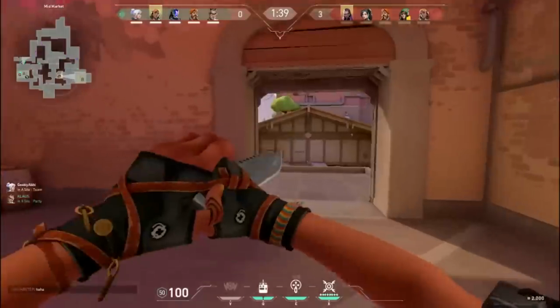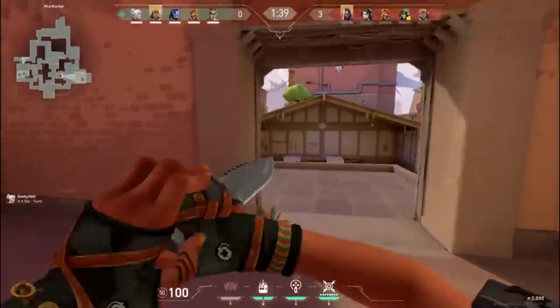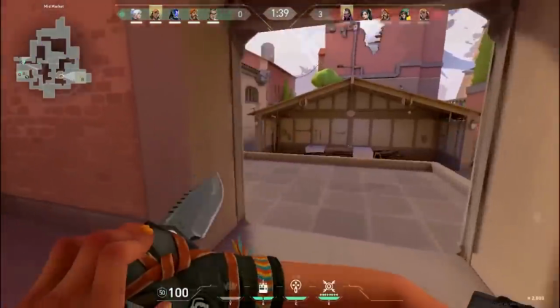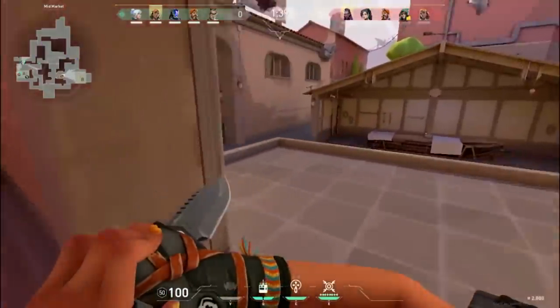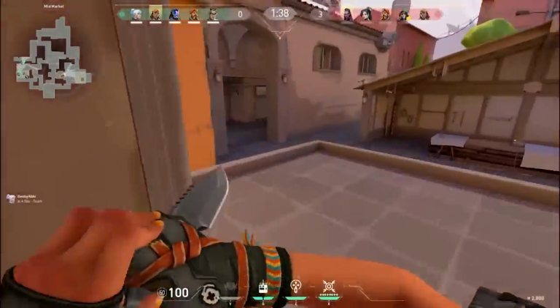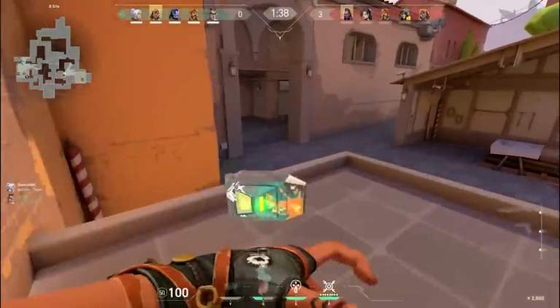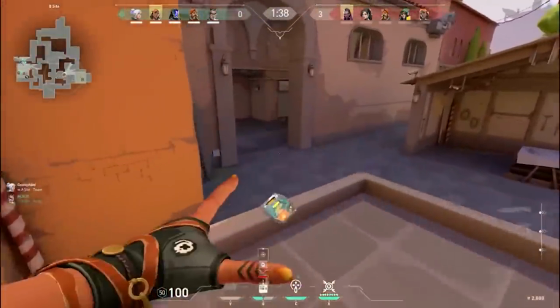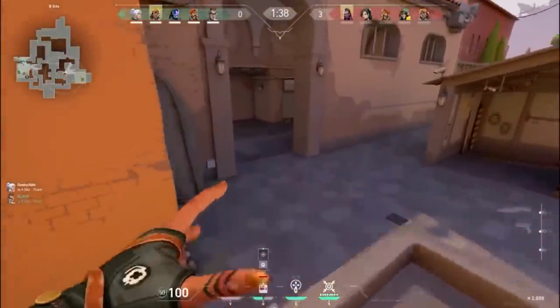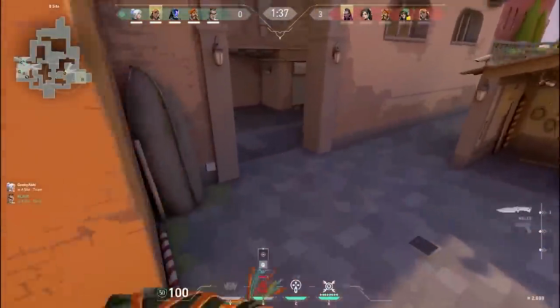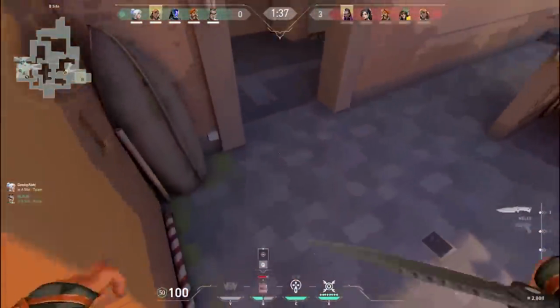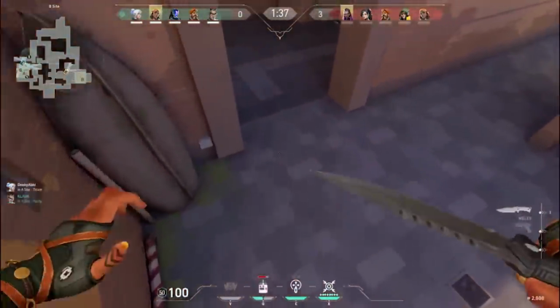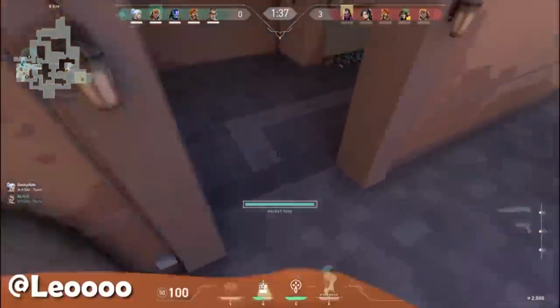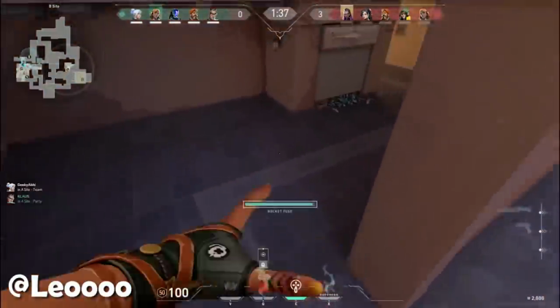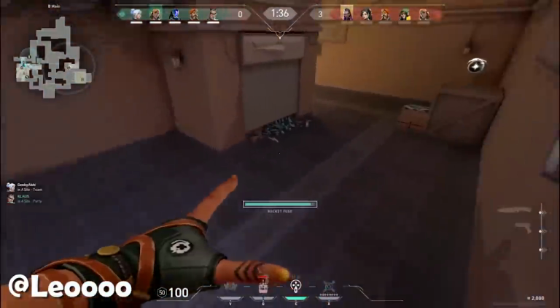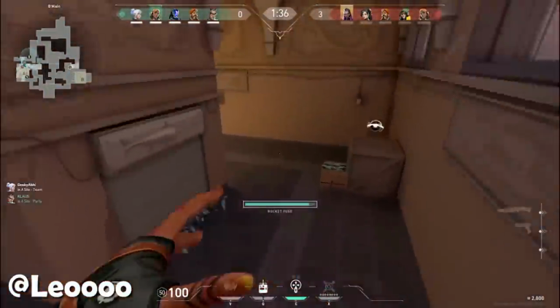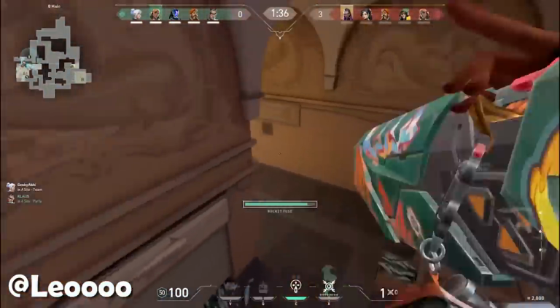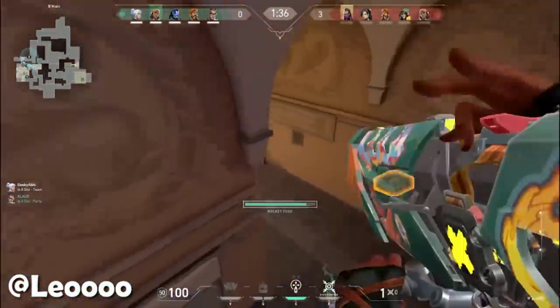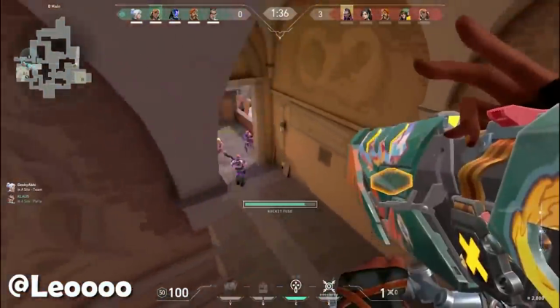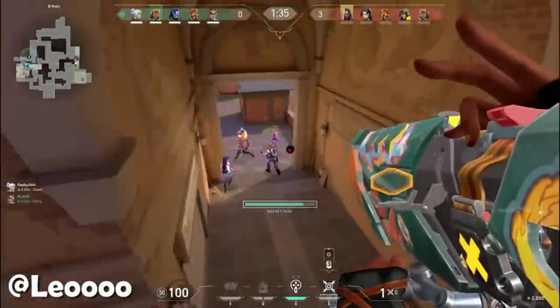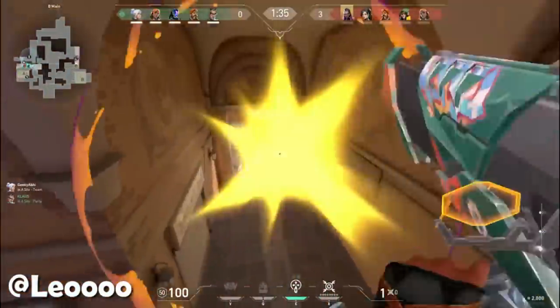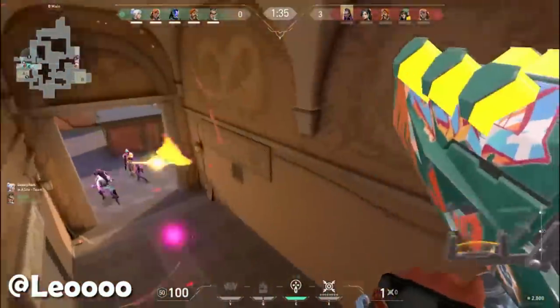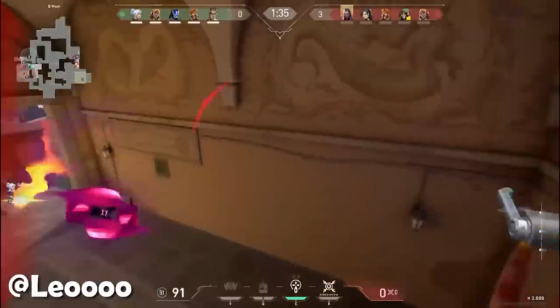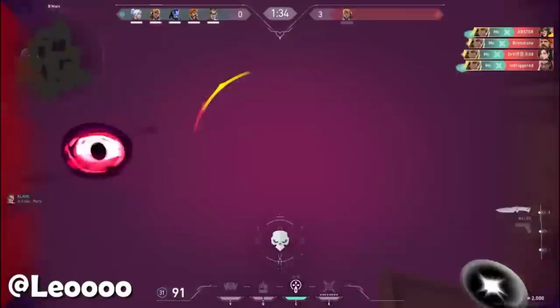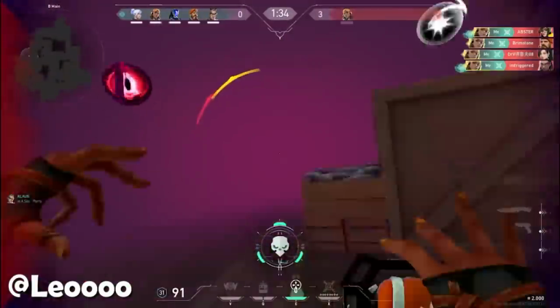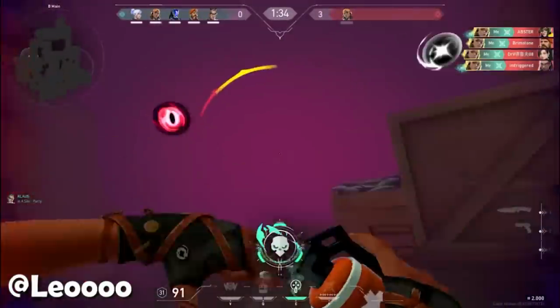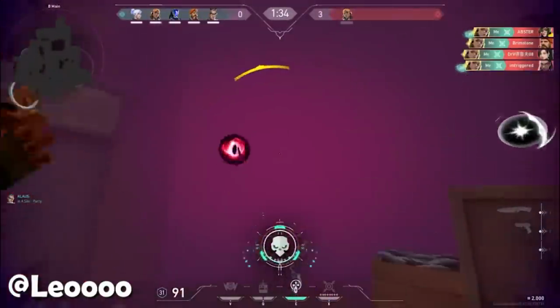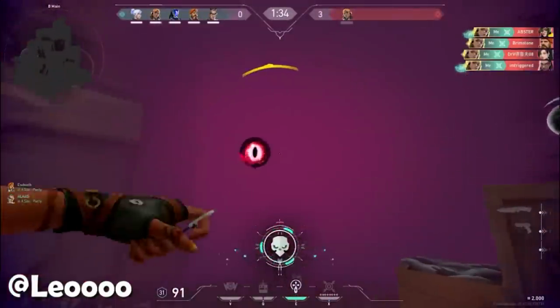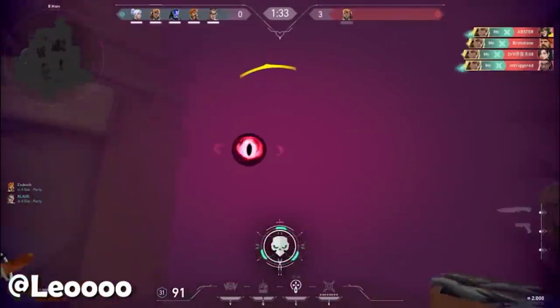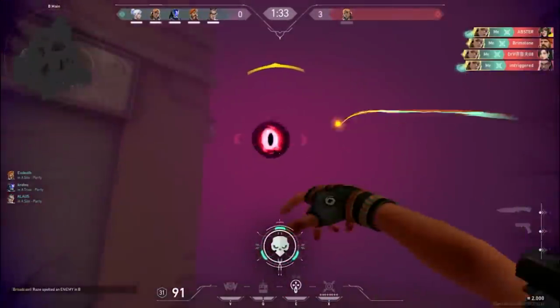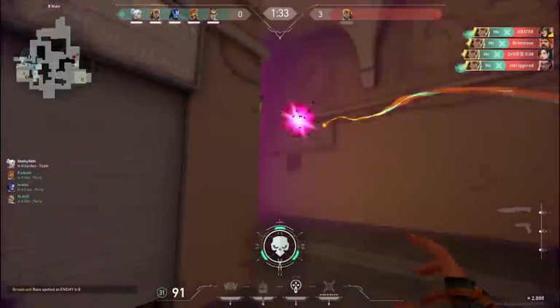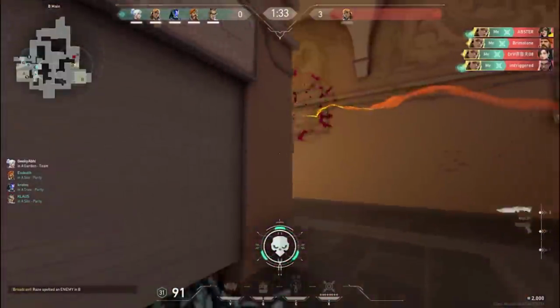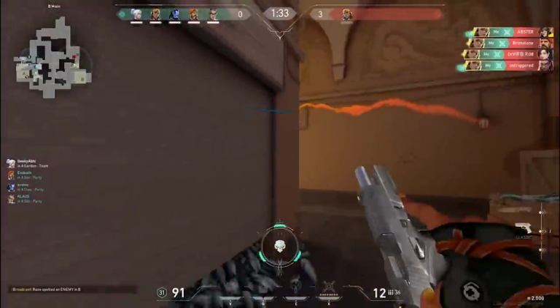While we're on Ascent, here's an easy Raze double jump.